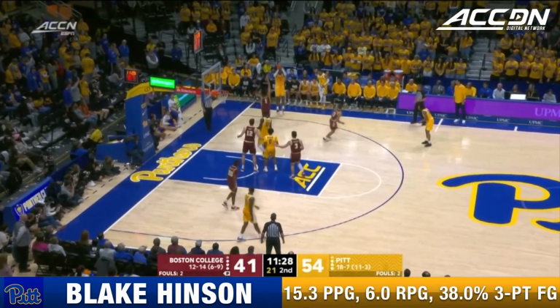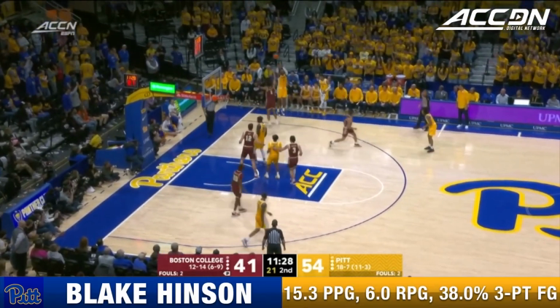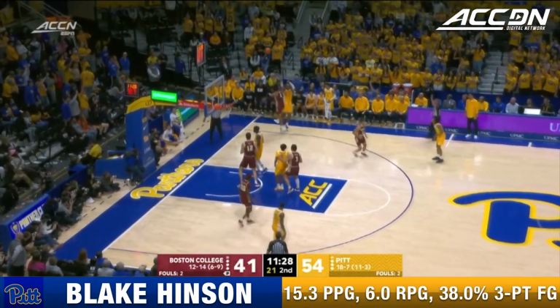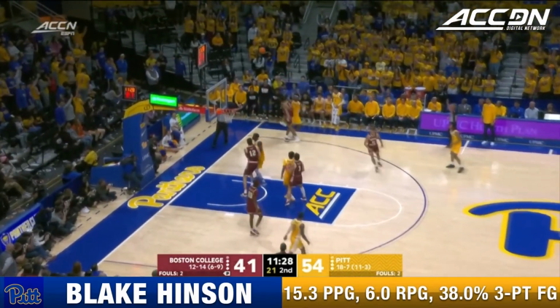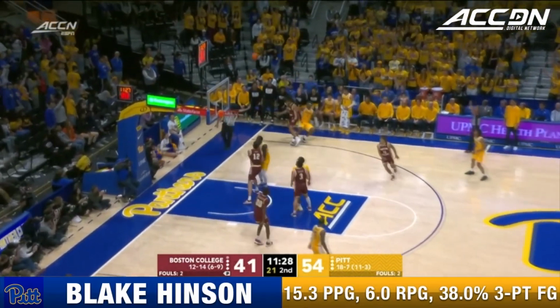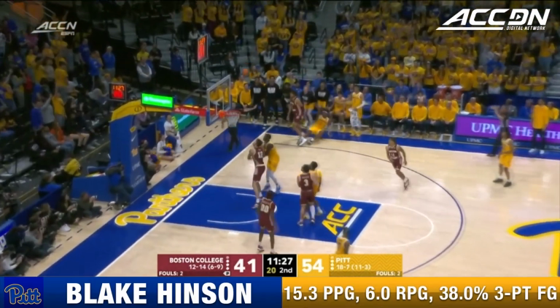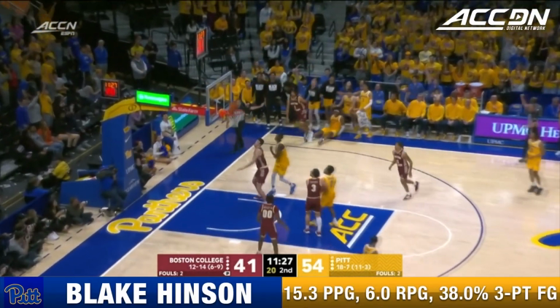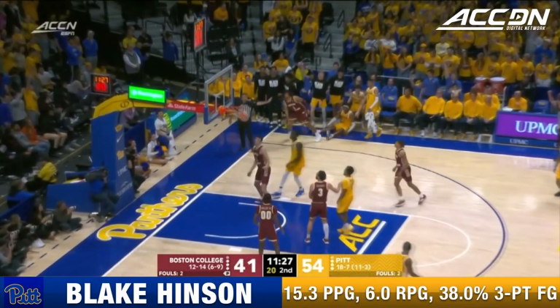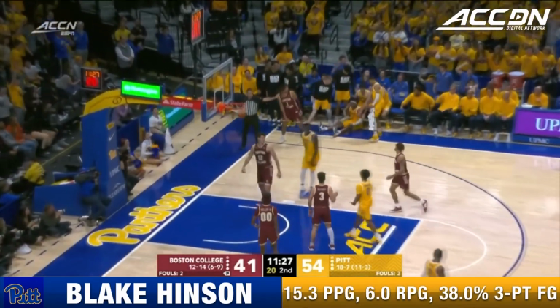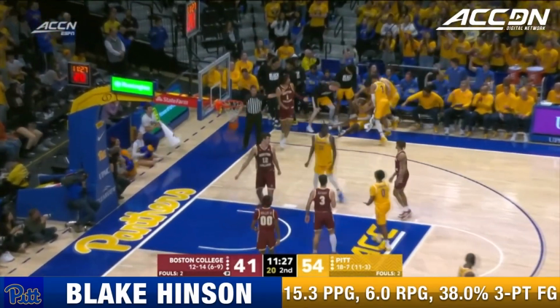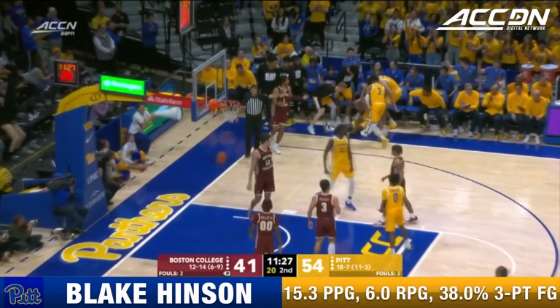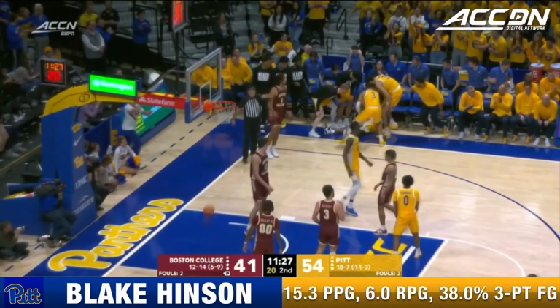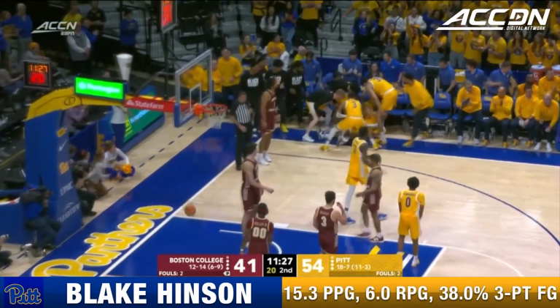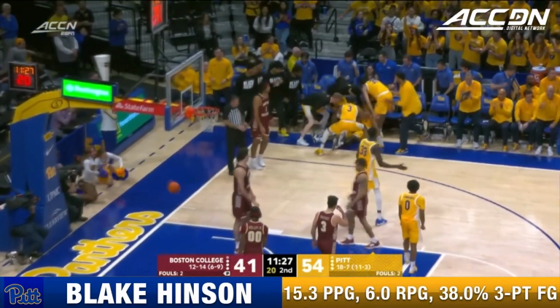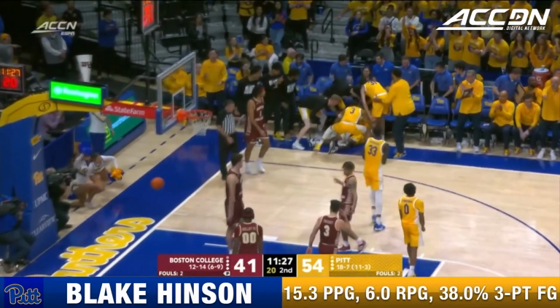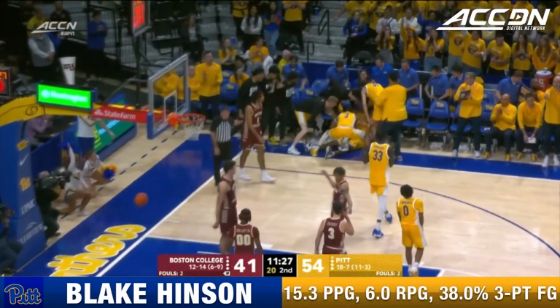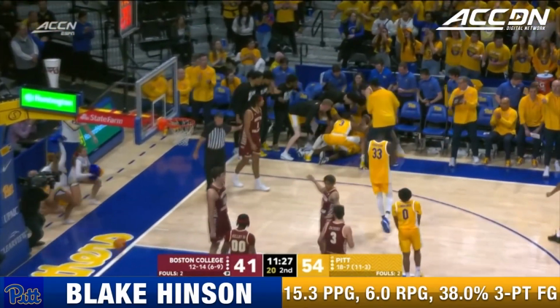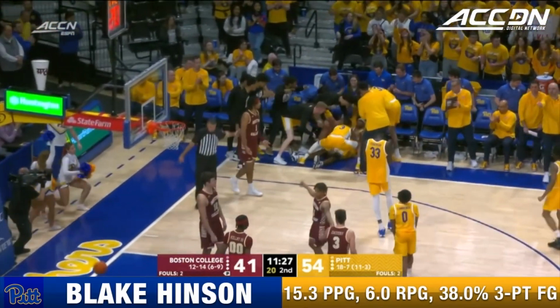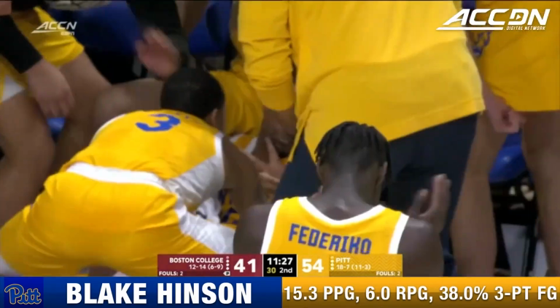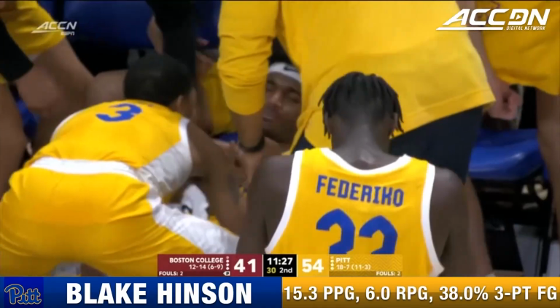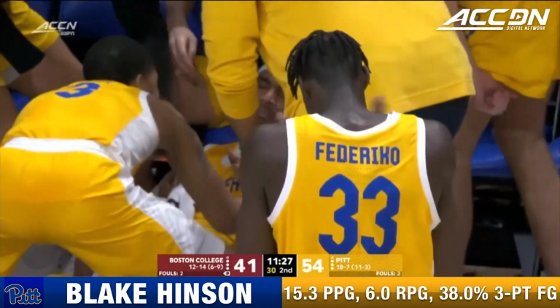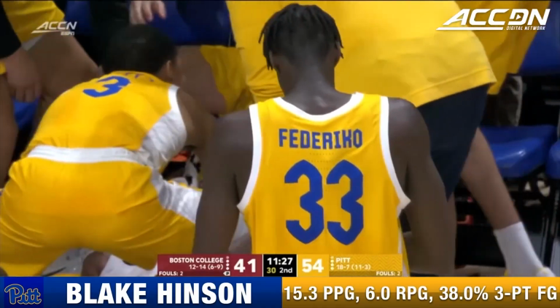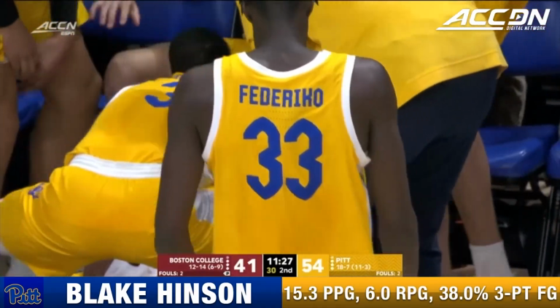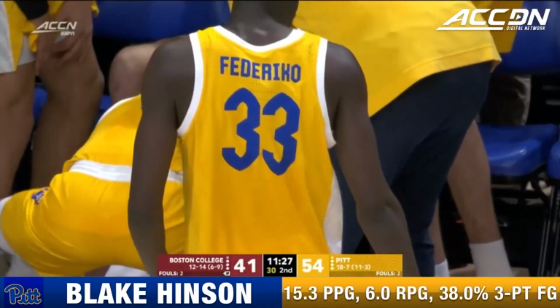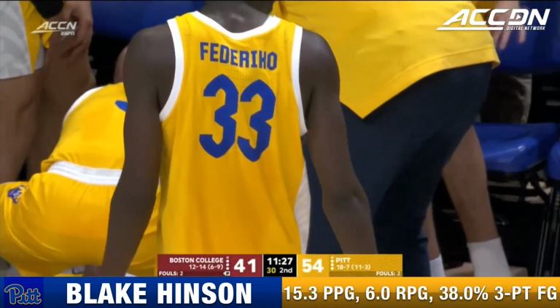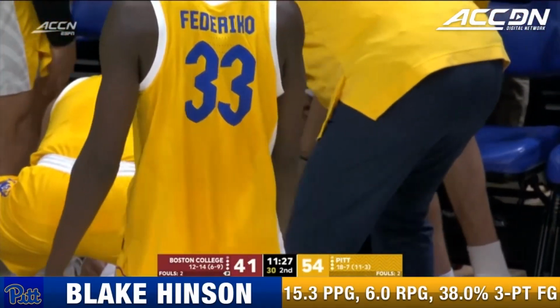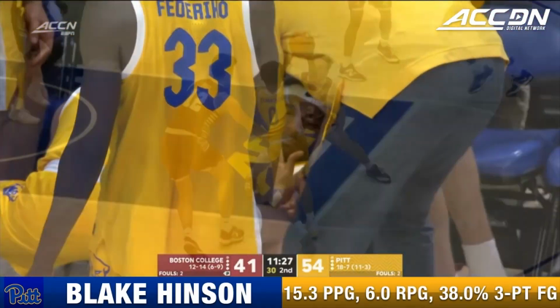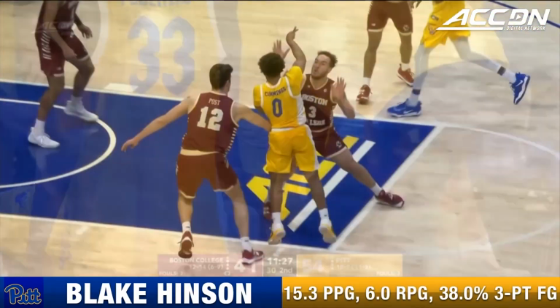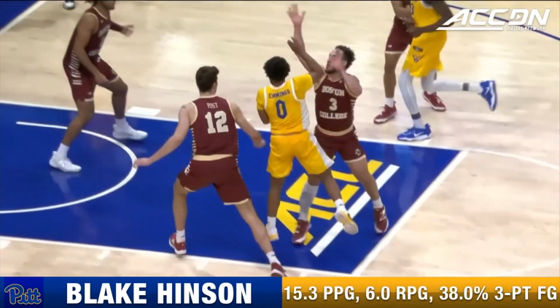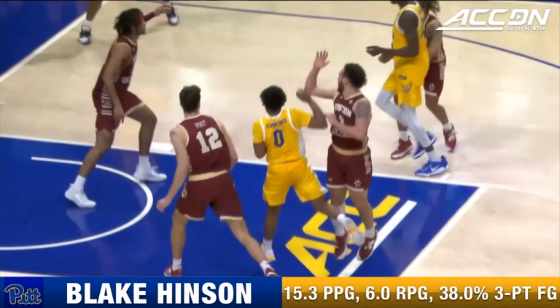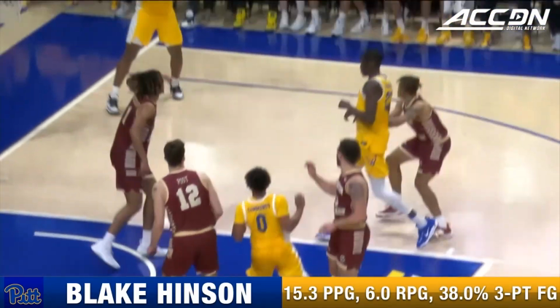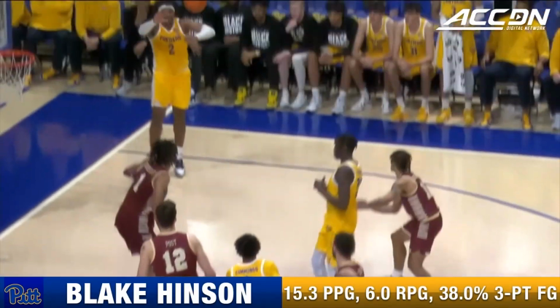Hinson from the opposite corner — and a pass foul by Nelly Cummings.